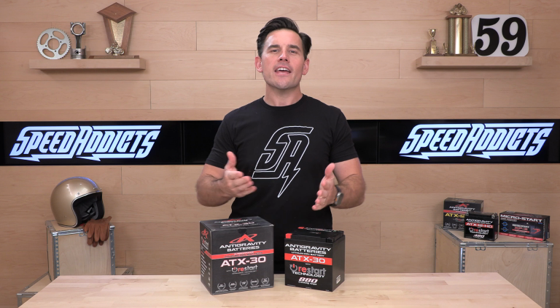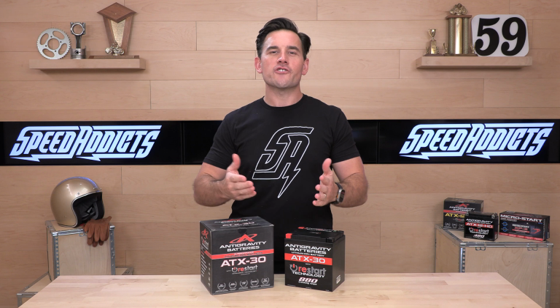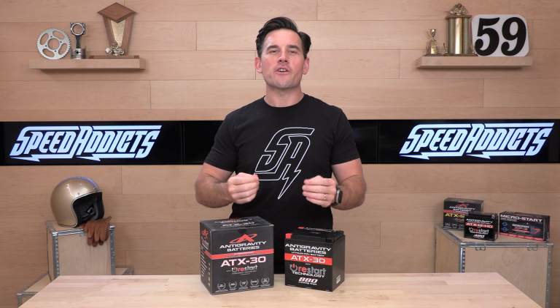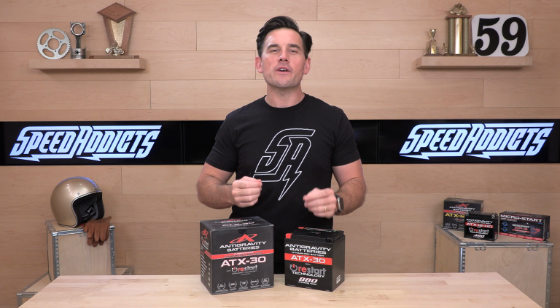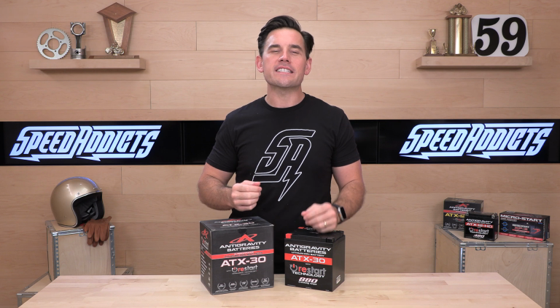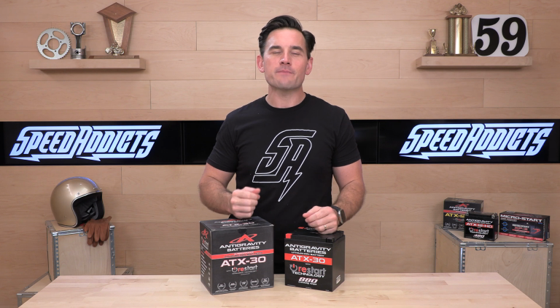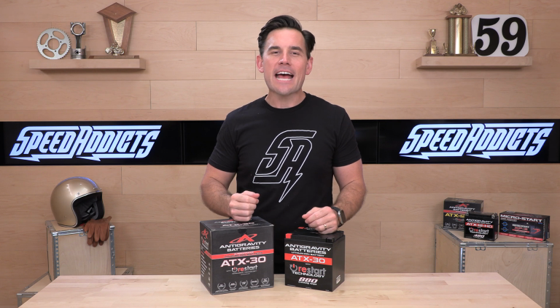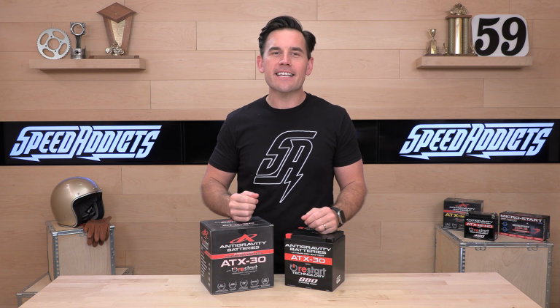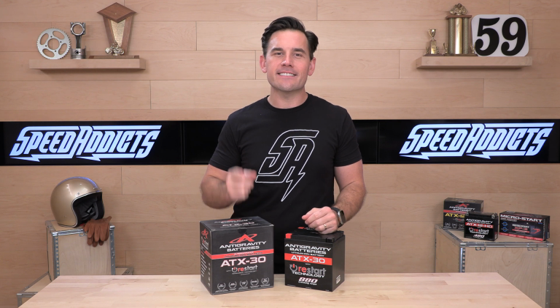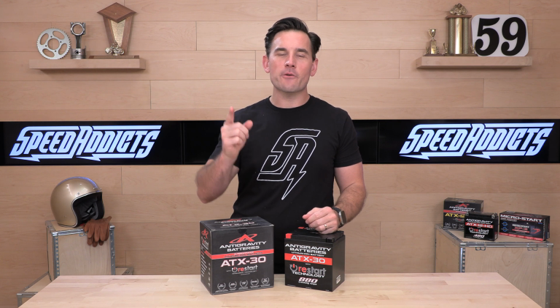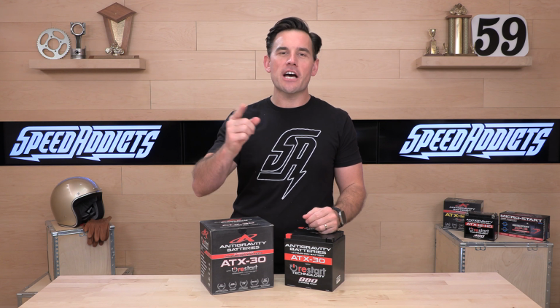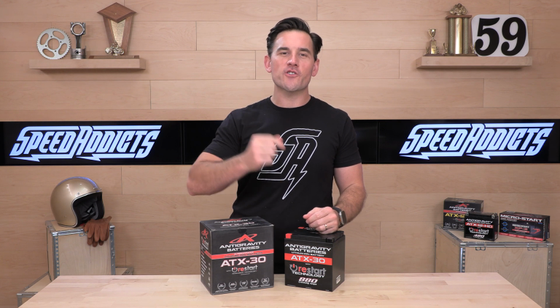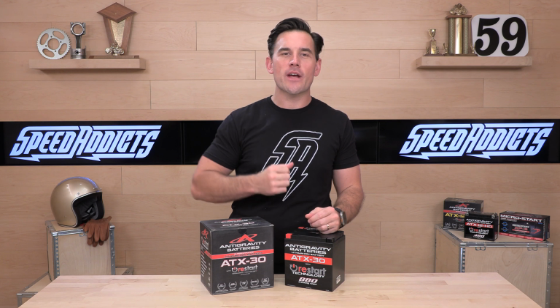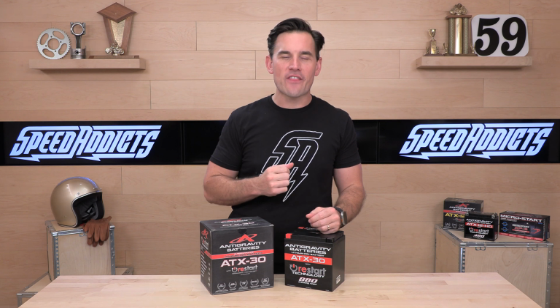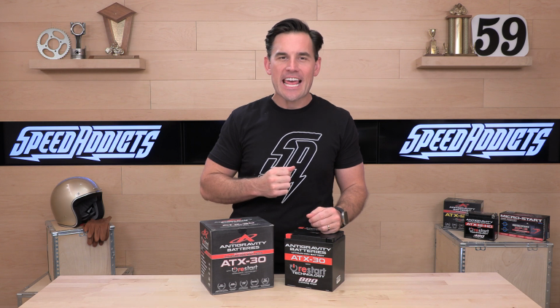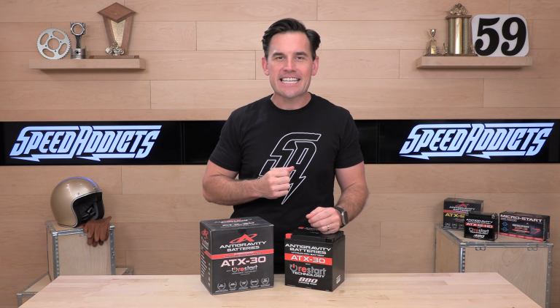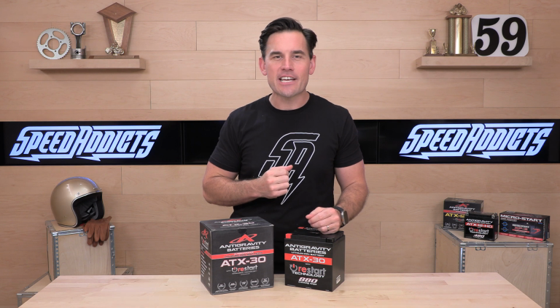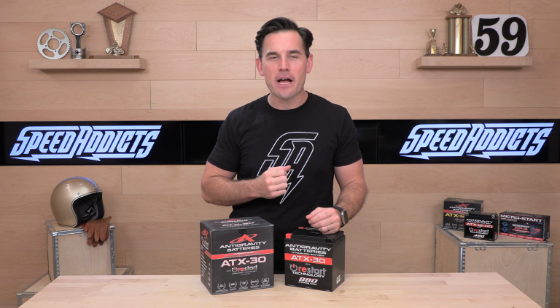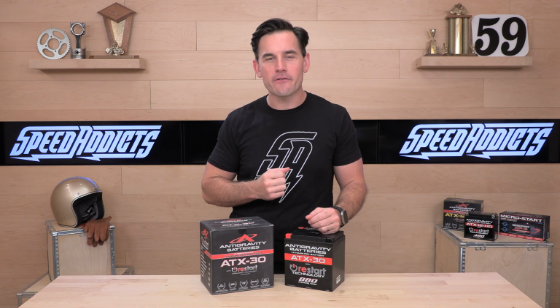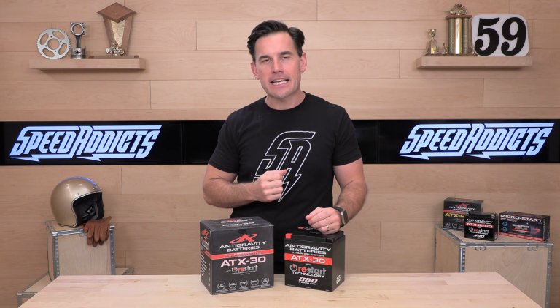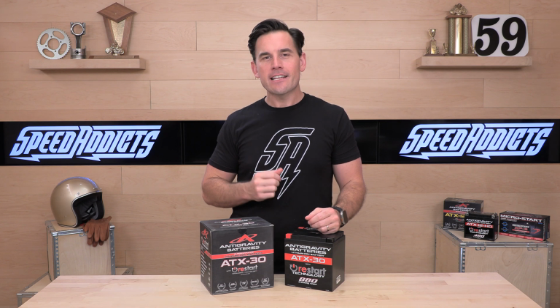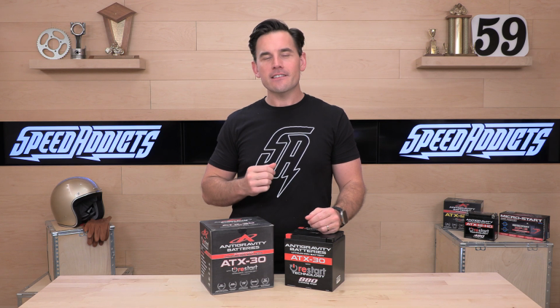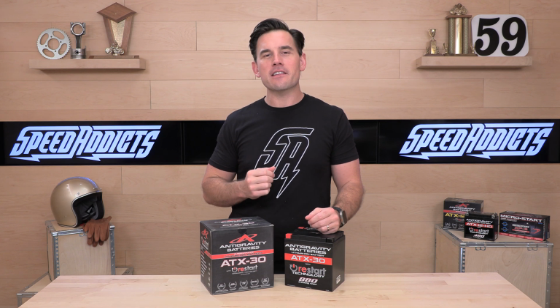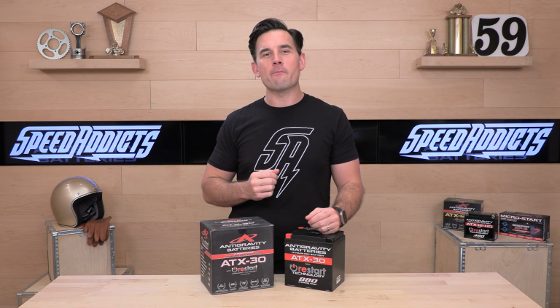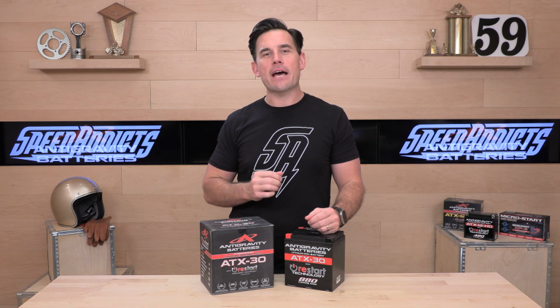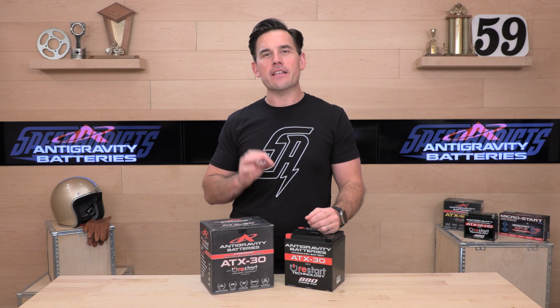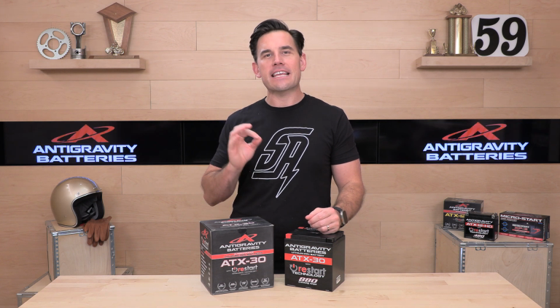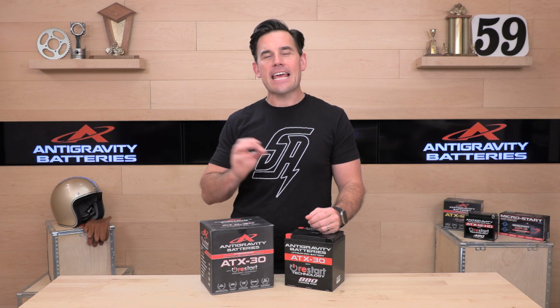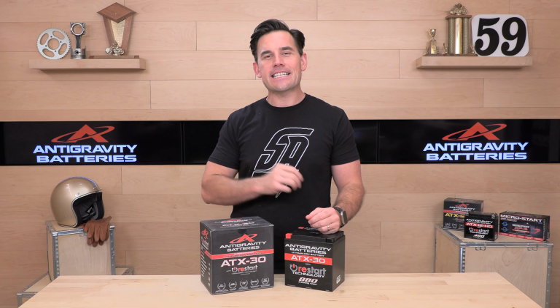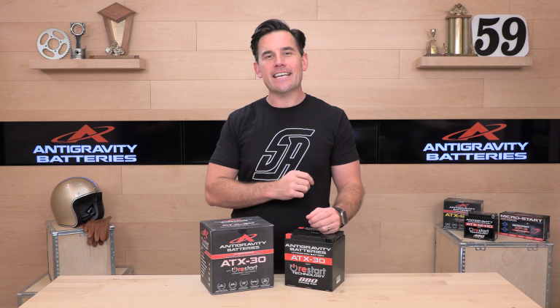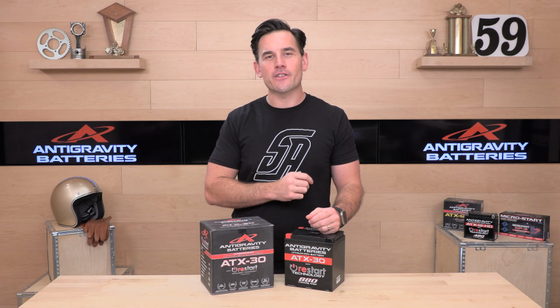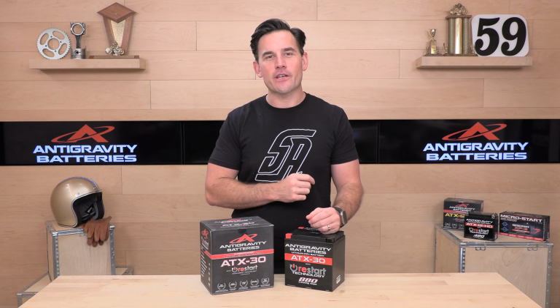Hey, I'm here with Speed Addicts, and today we're going to unbox the Anti-Gravity lithium battery, the ATX-30.